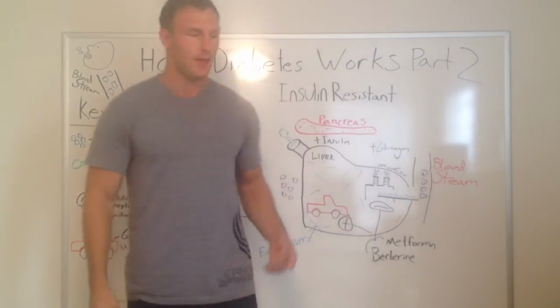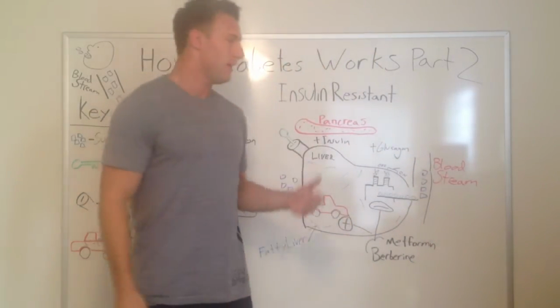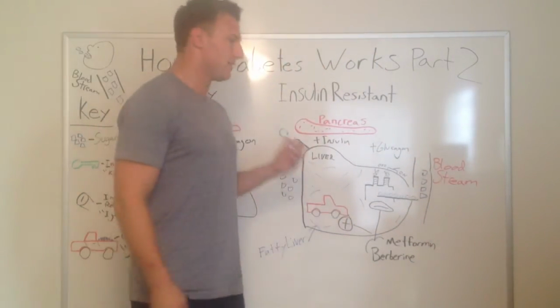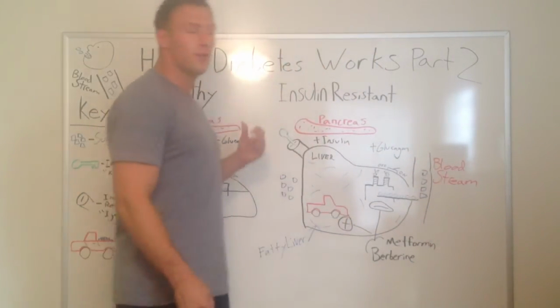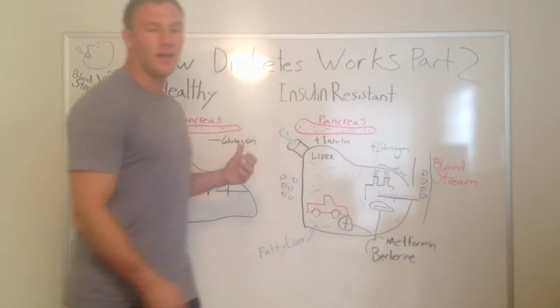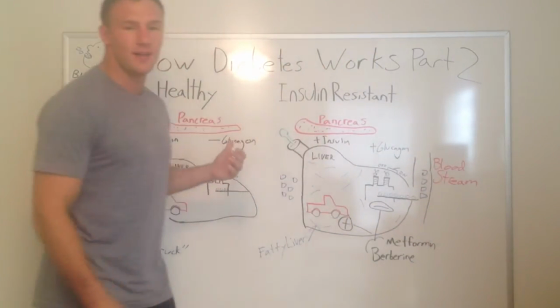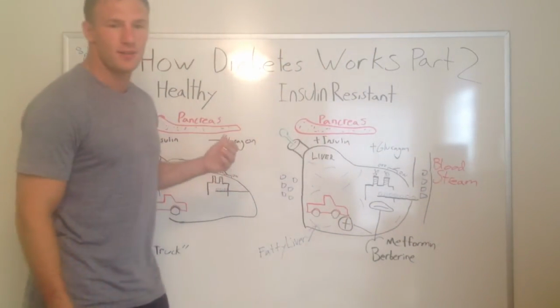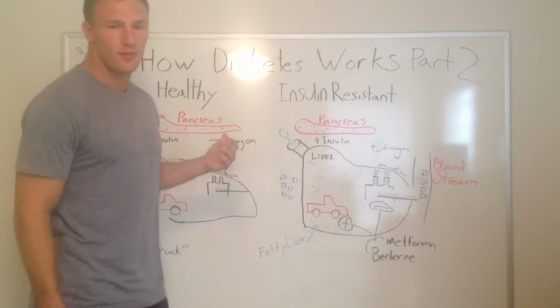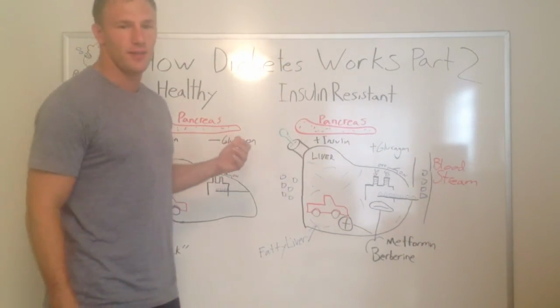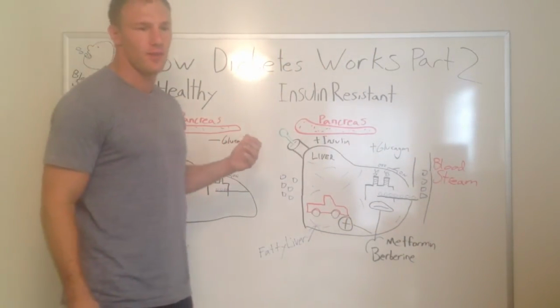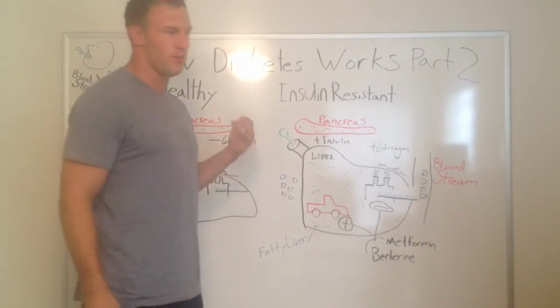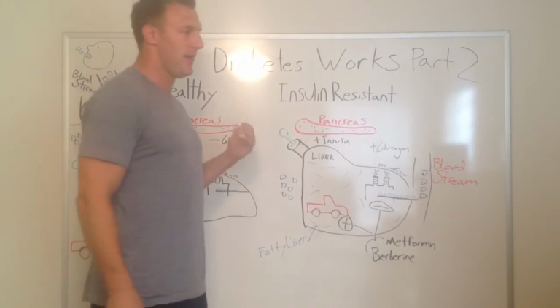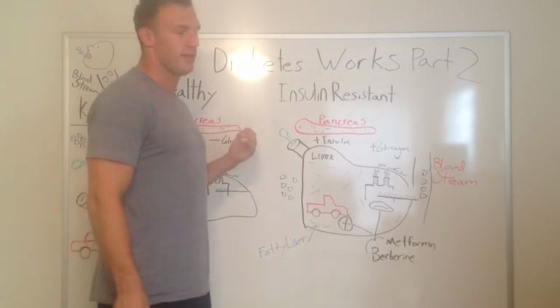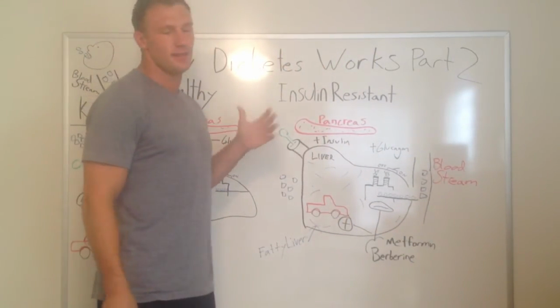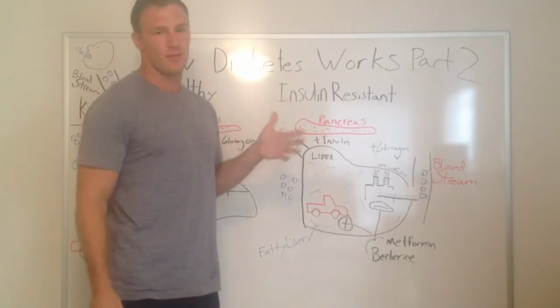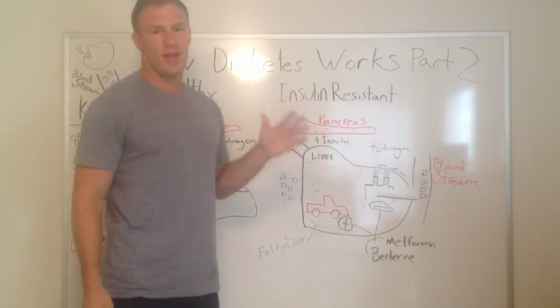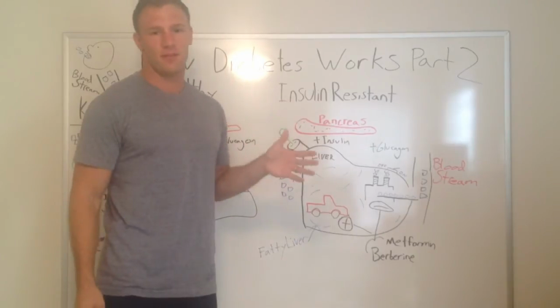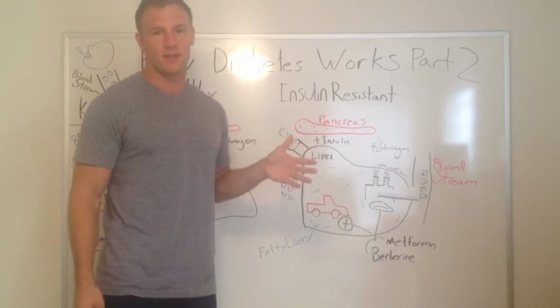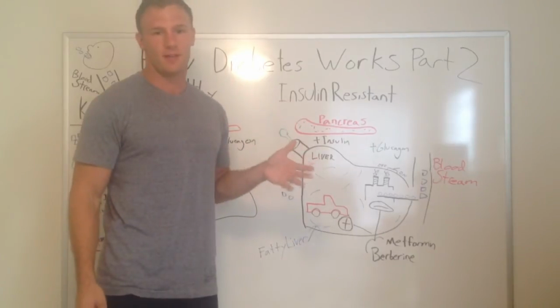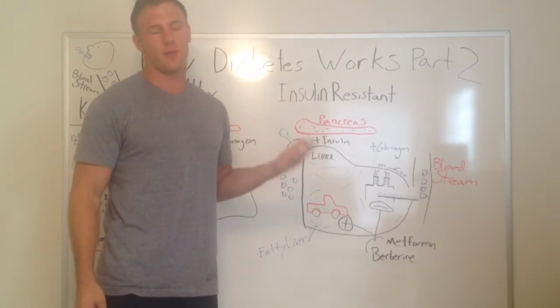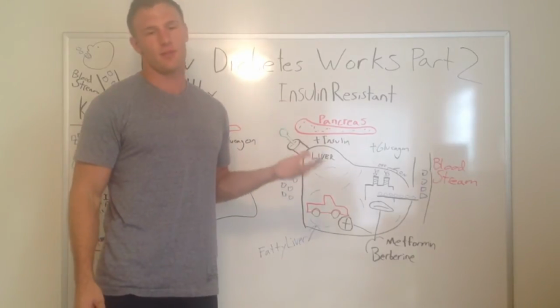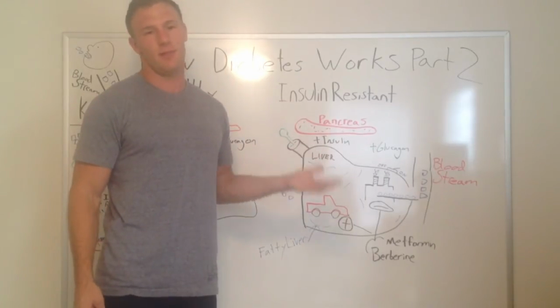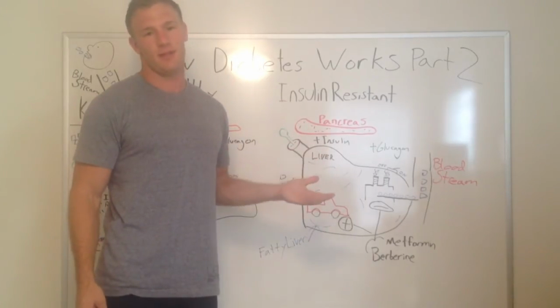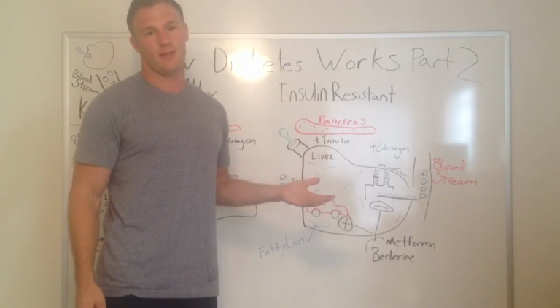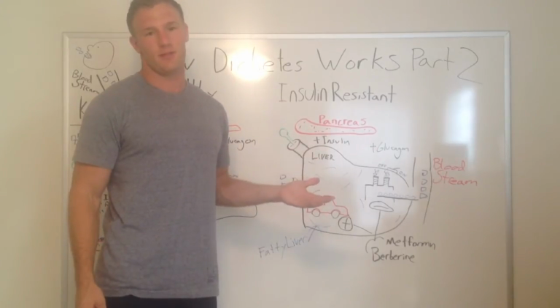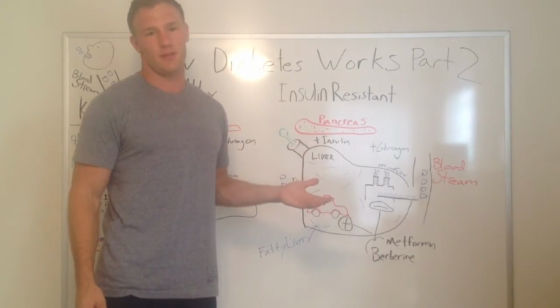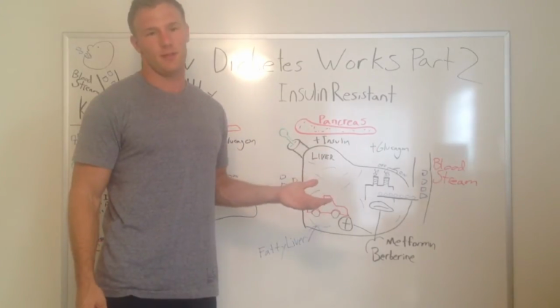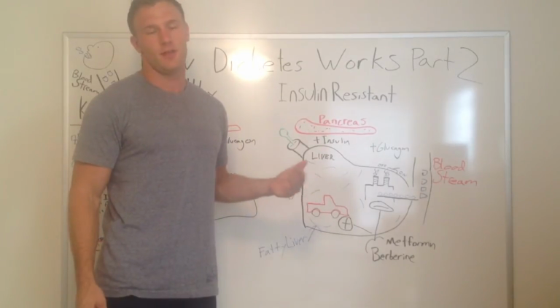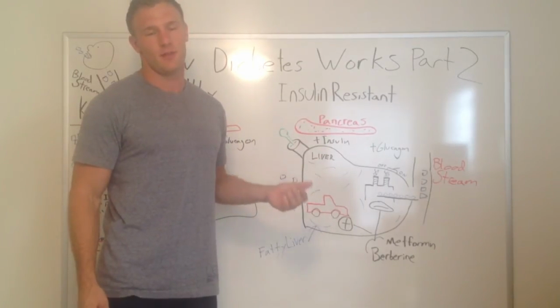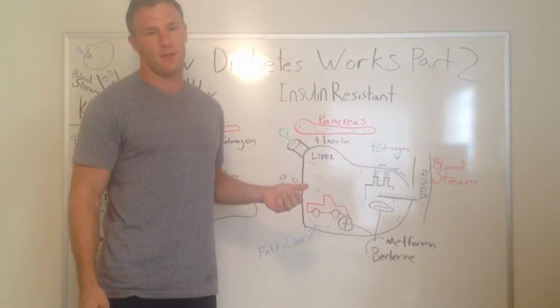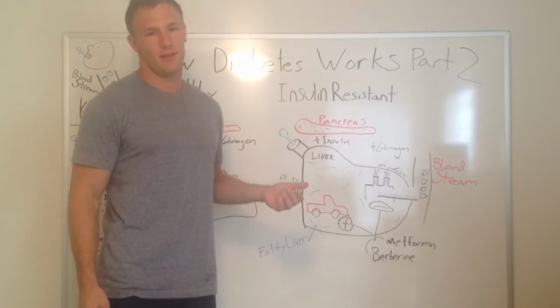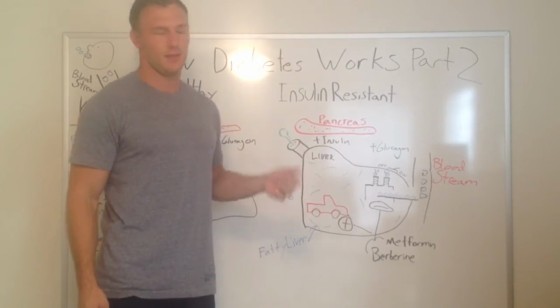This glucagon is secreted from your pancreas — it's from the alpha cells, as opposed to the beta cells of your pancreas.